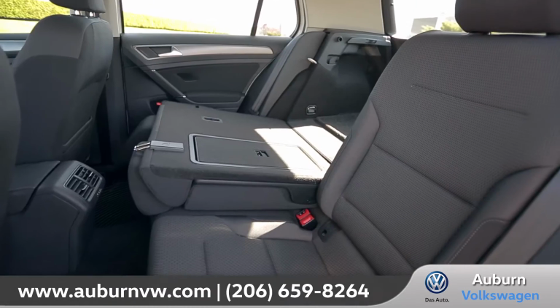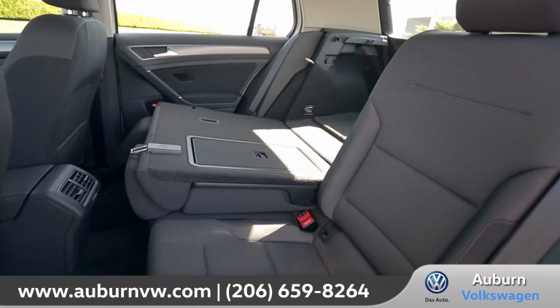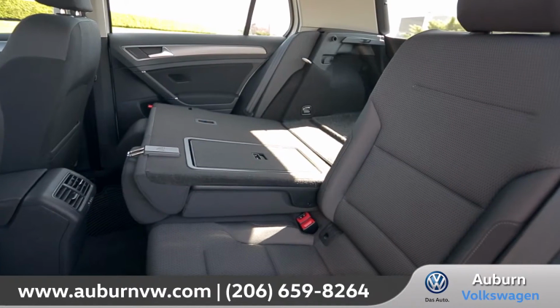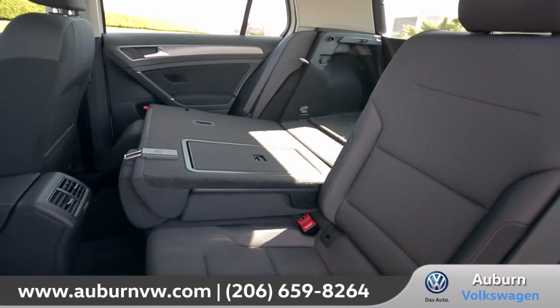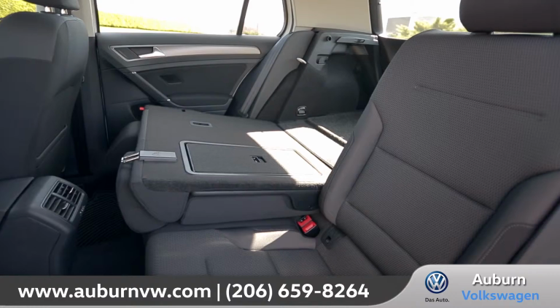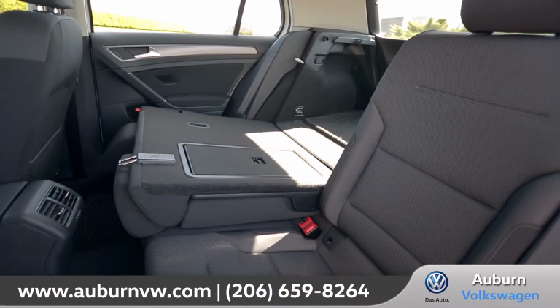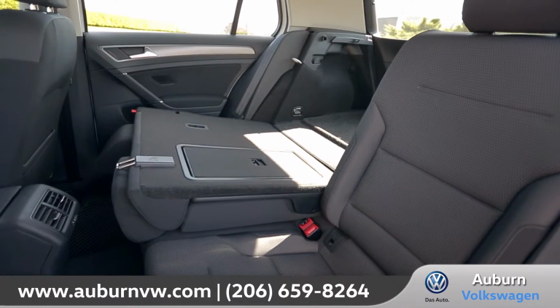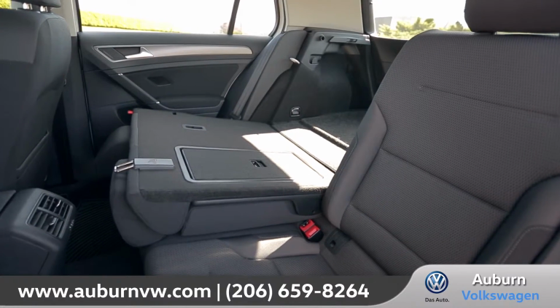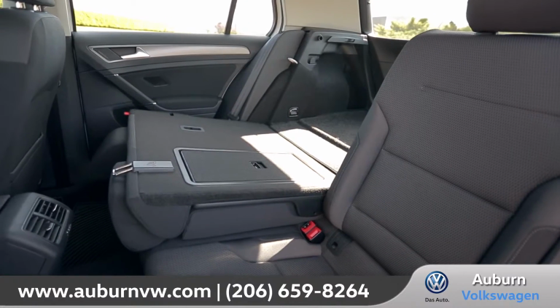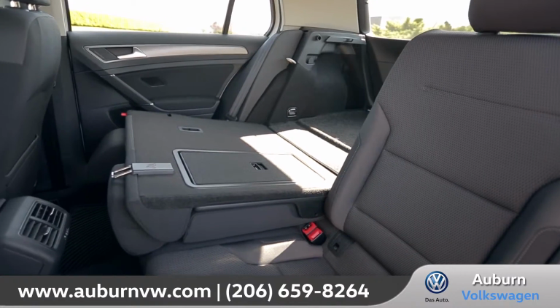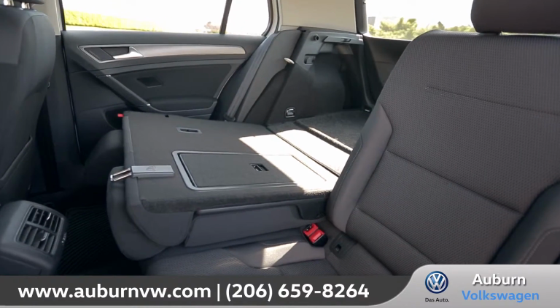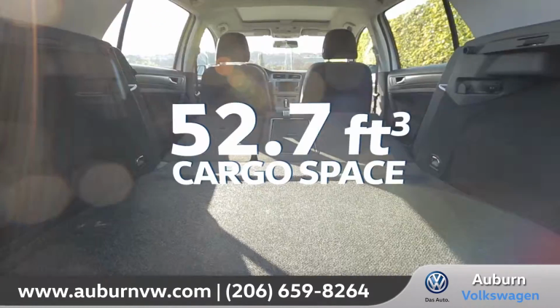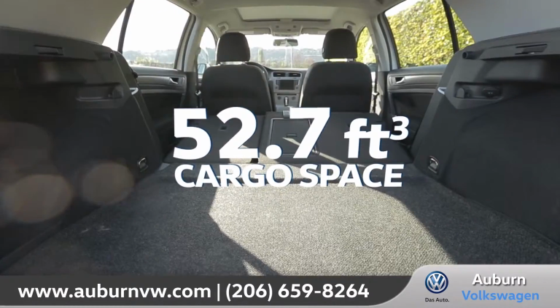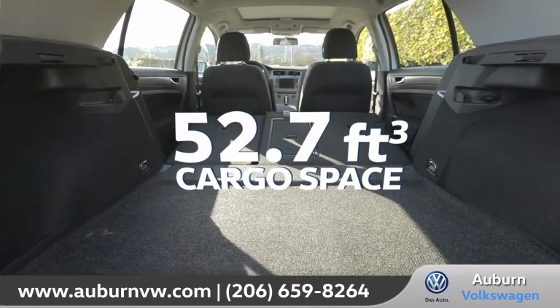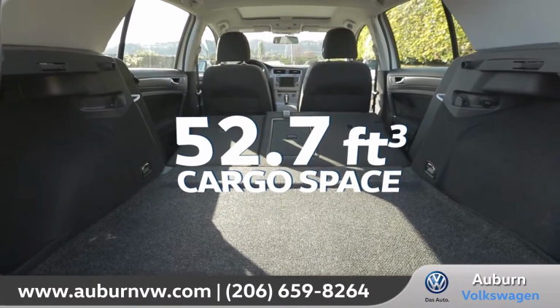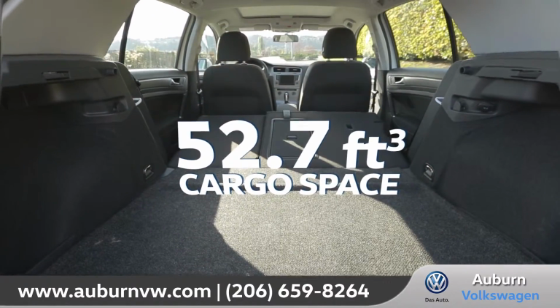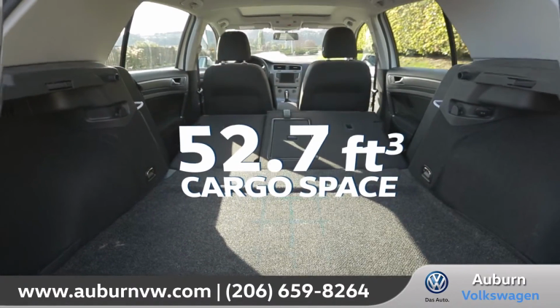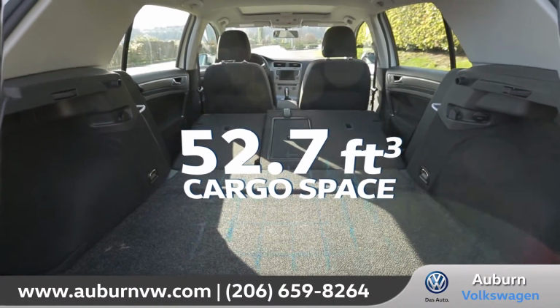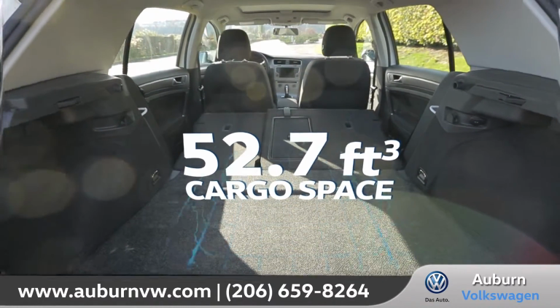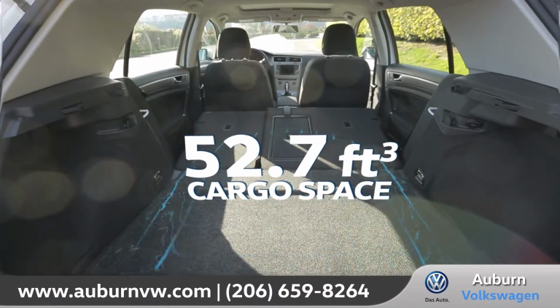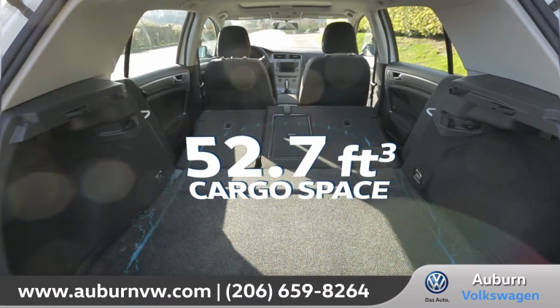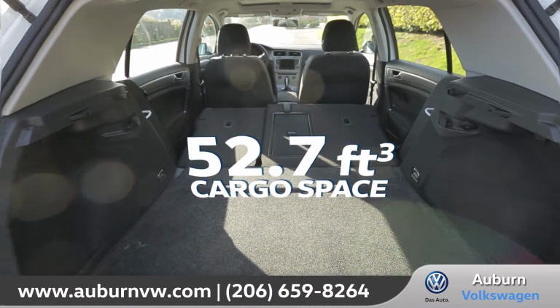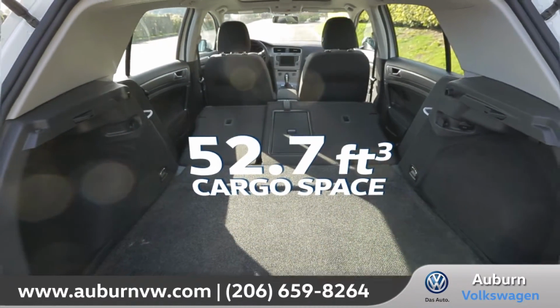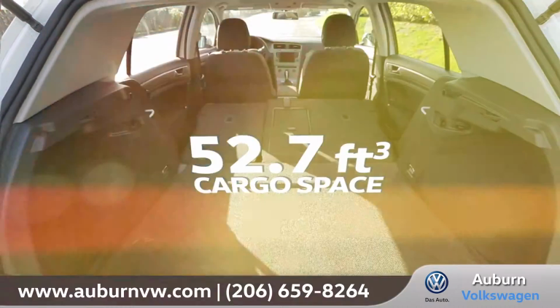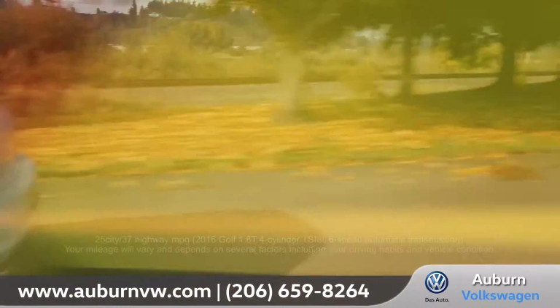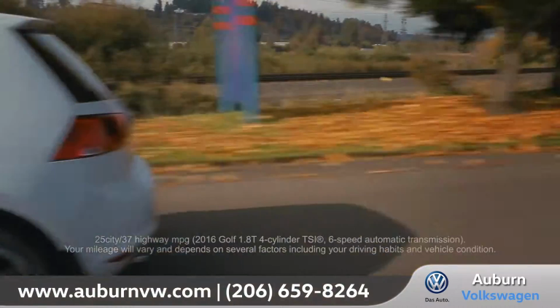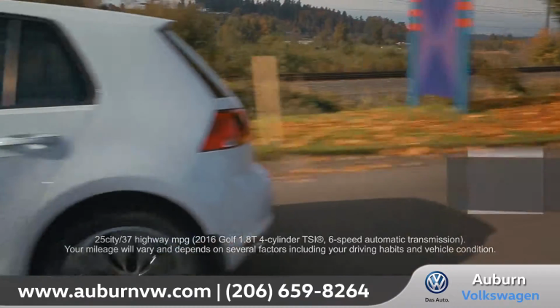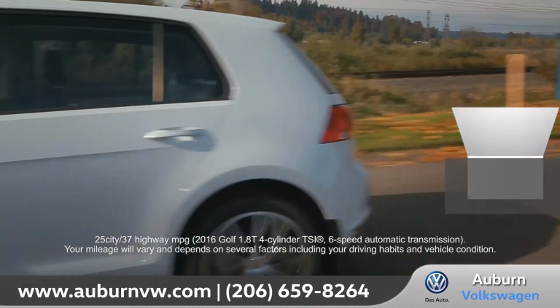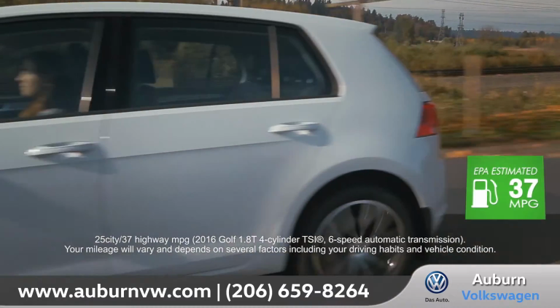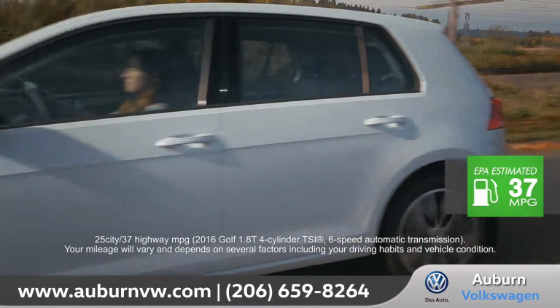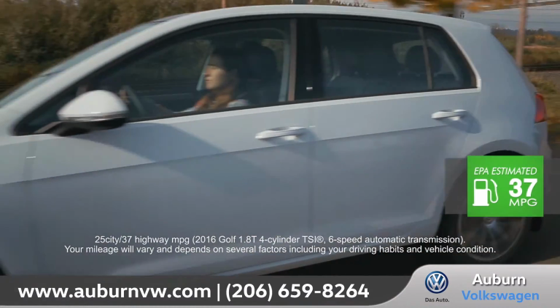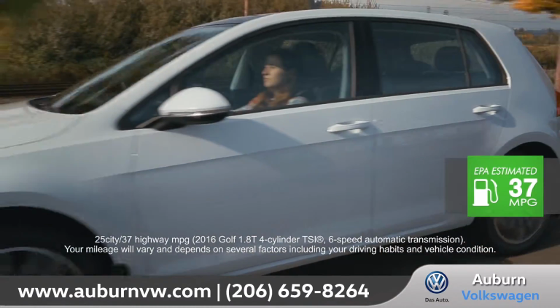There's no ceiling on fun when you've got a panoramic slide-and-tilt sunroof. And fold those rear seats down to get access to over 52 cubic feet of cargo space.